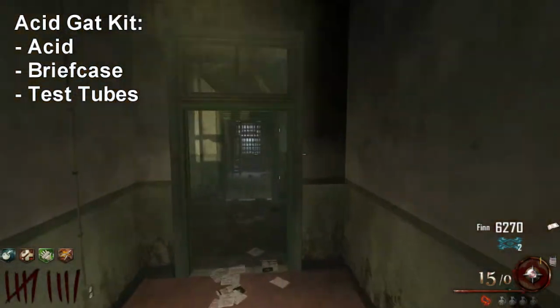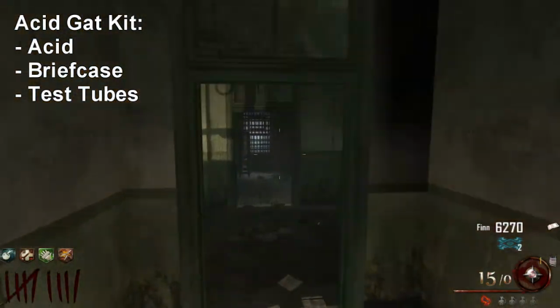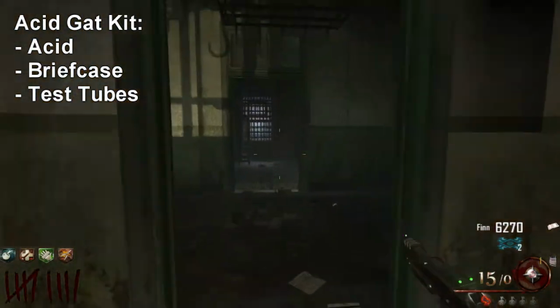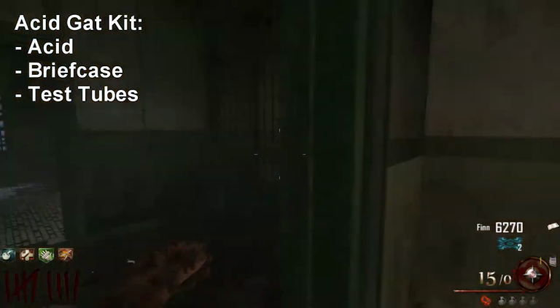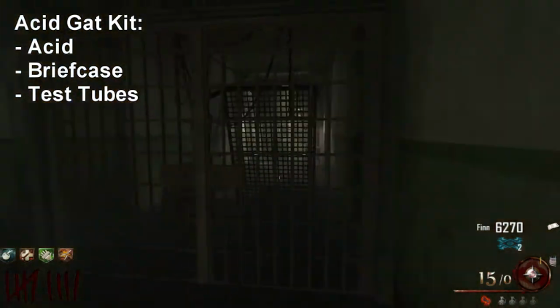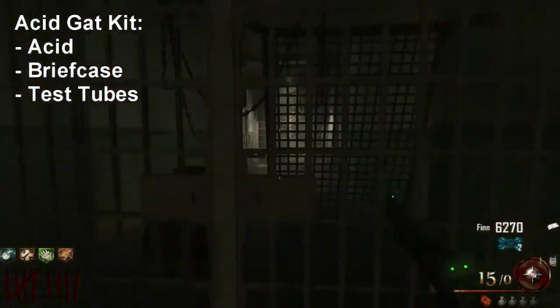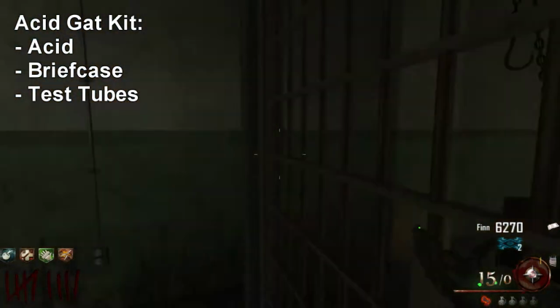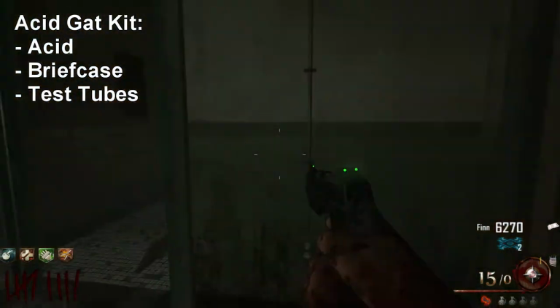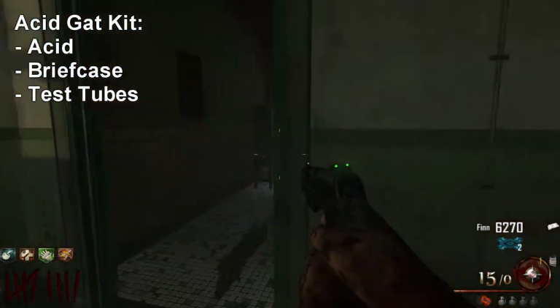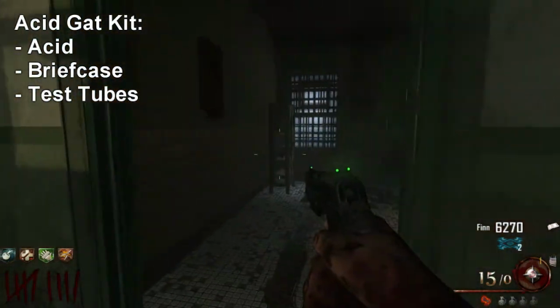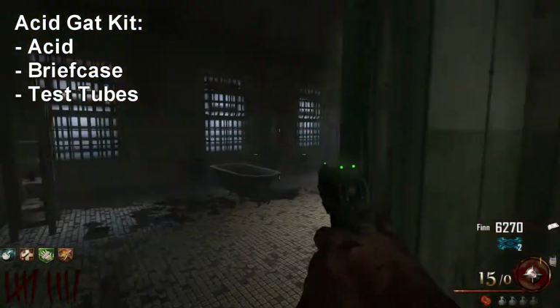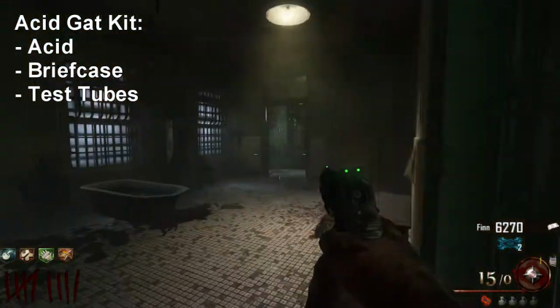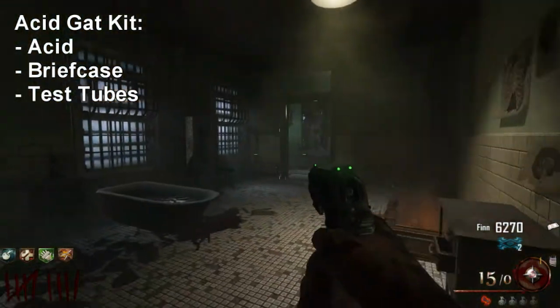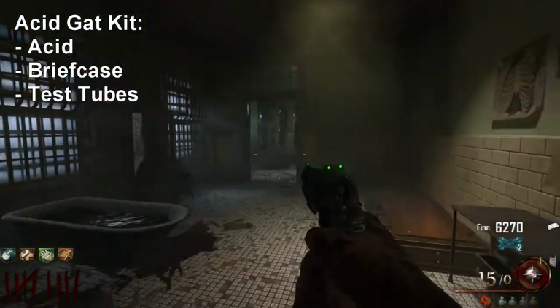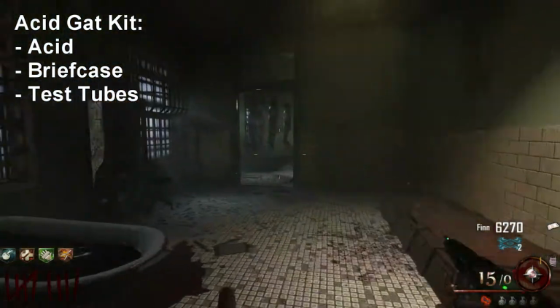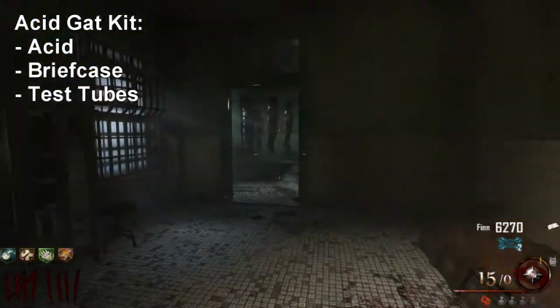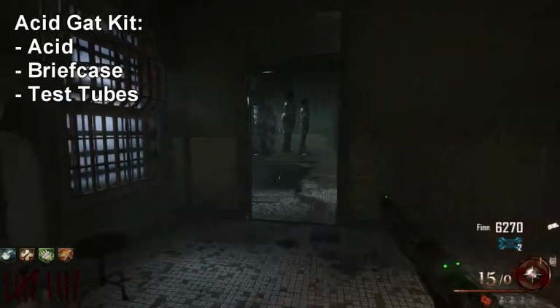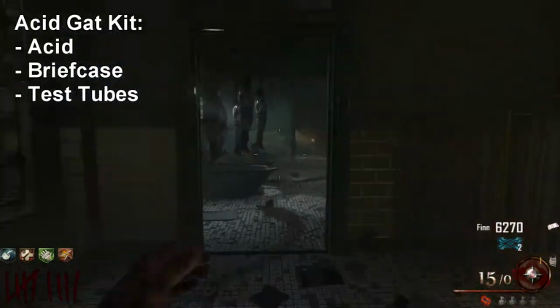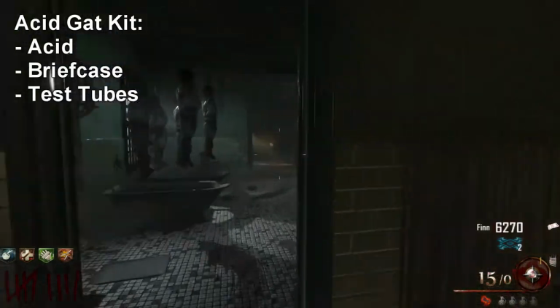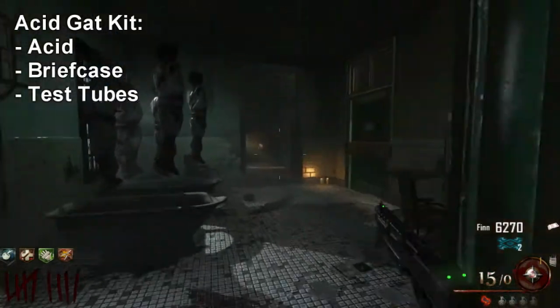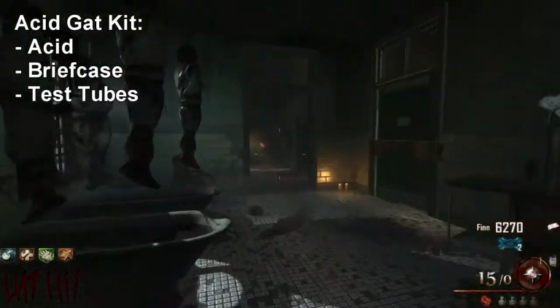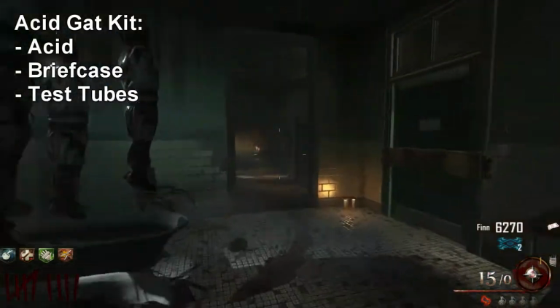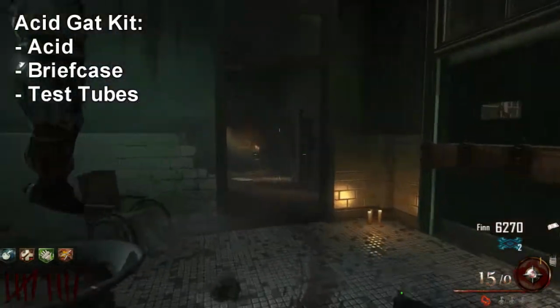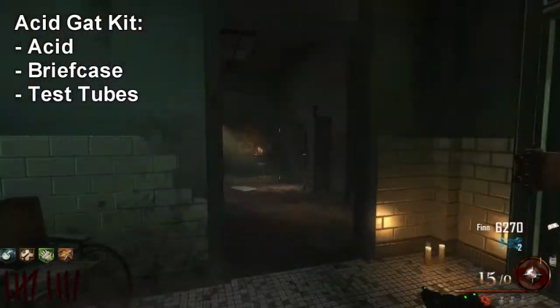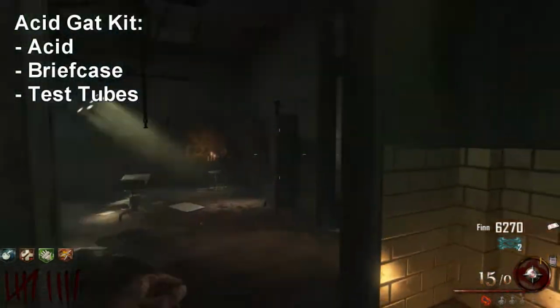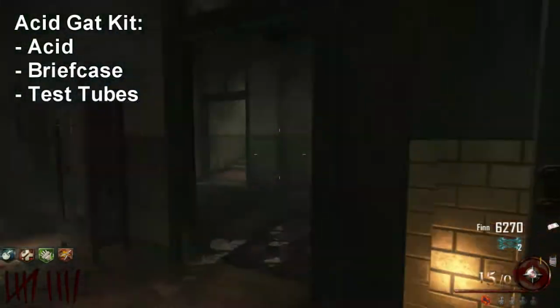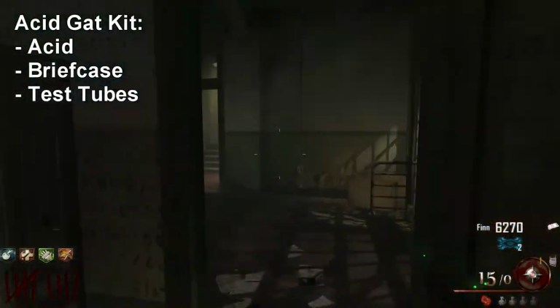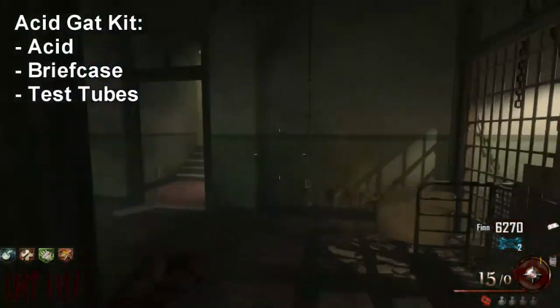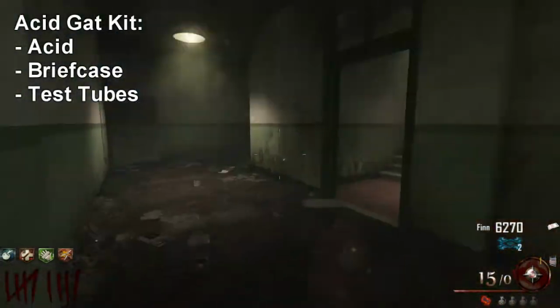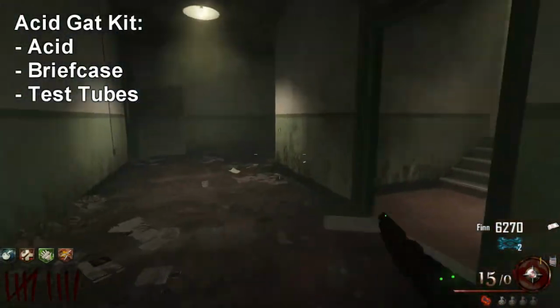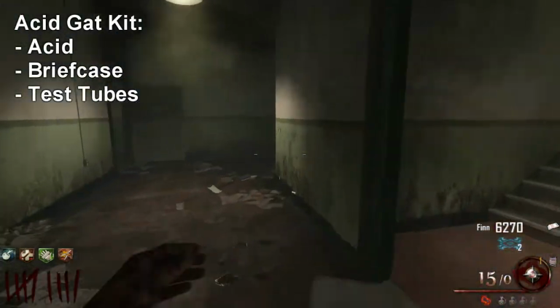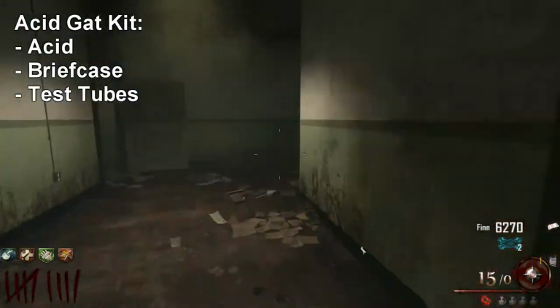Here in the infirmary, the acid can be found in three different spots. The first is right there — it's bright green and hard to miss. The second spot is in a corner, and the third is straight across on a table. Next up is the briefcase, which is nowhere near here, so I'll cut to that.